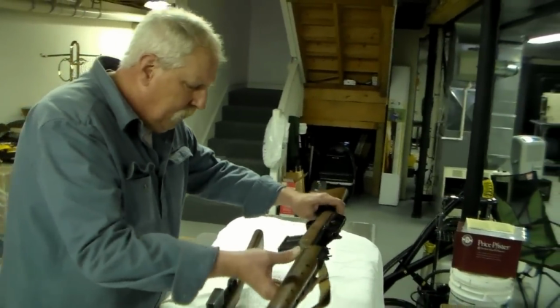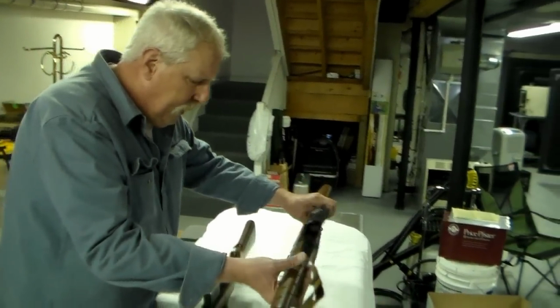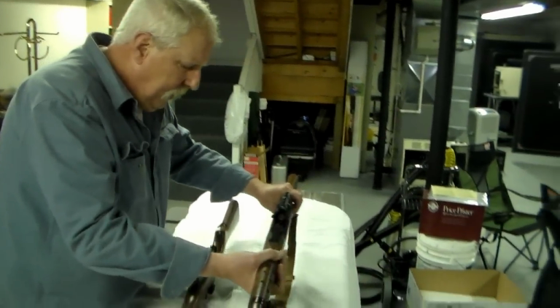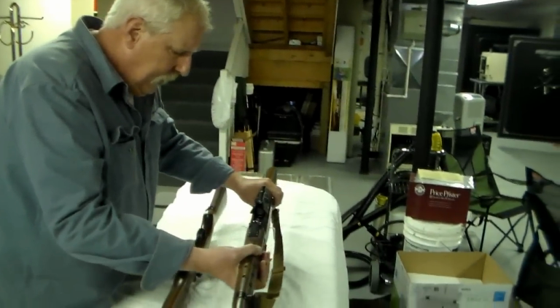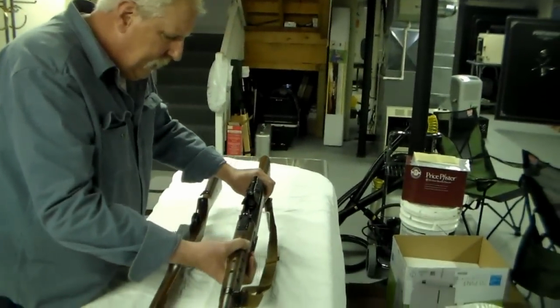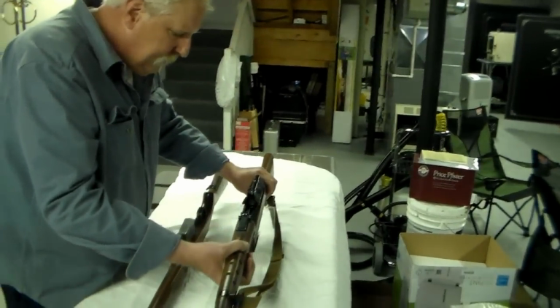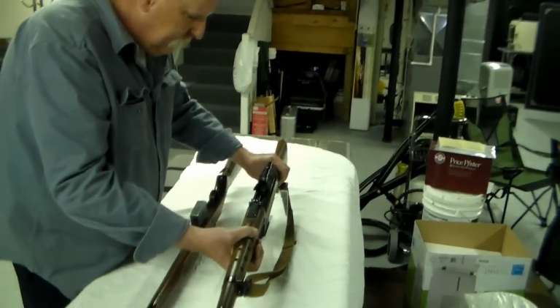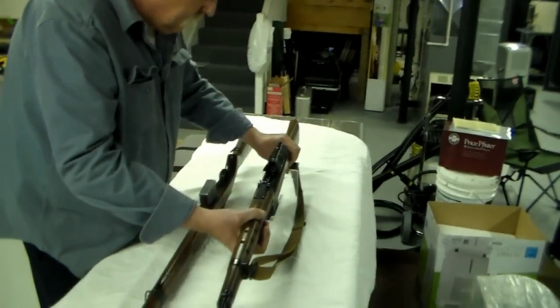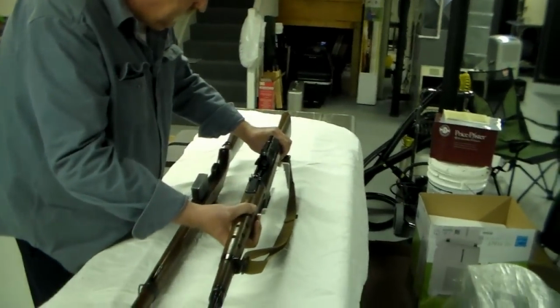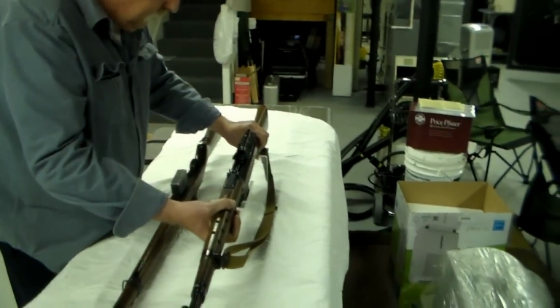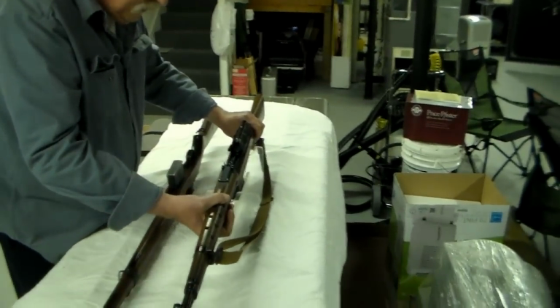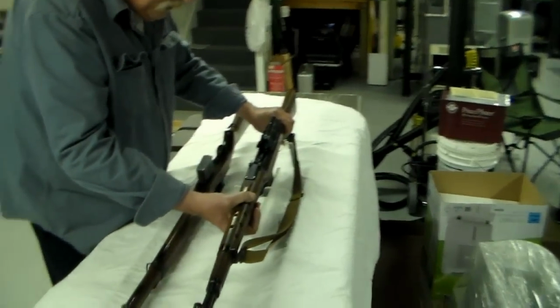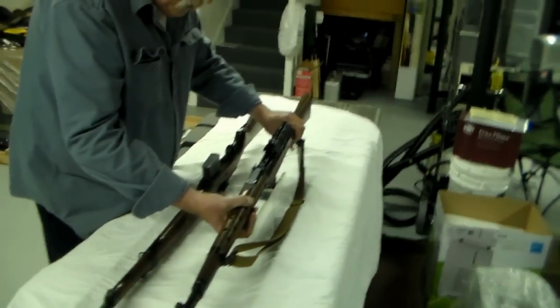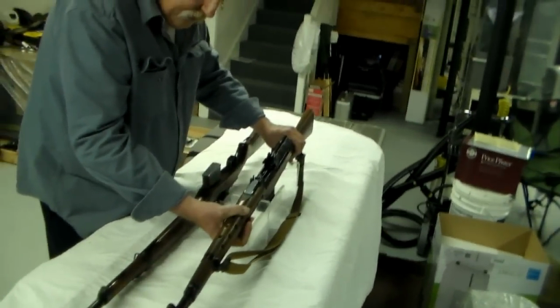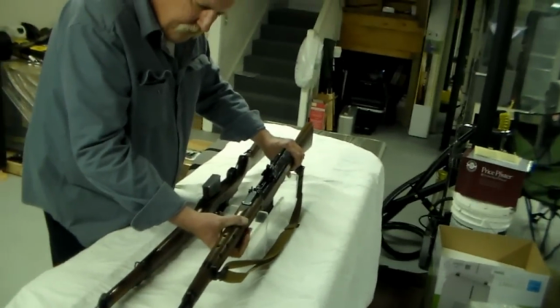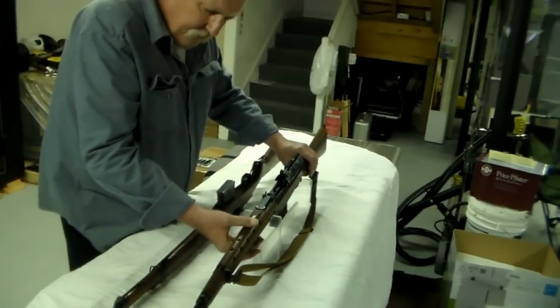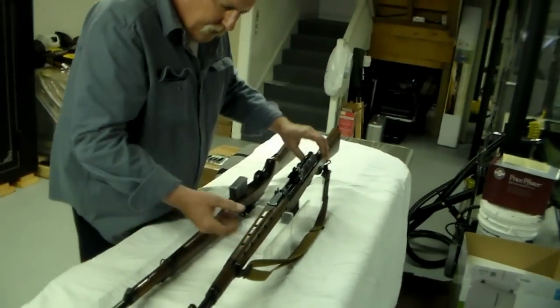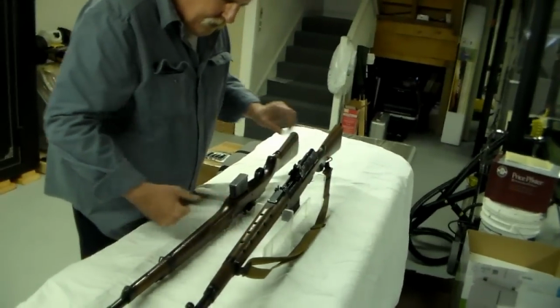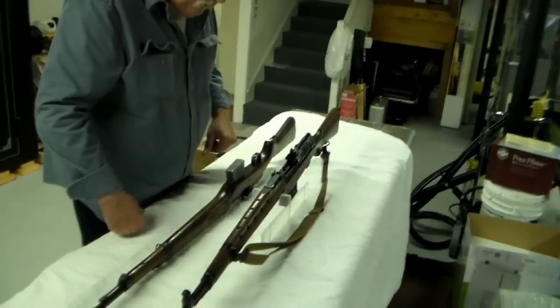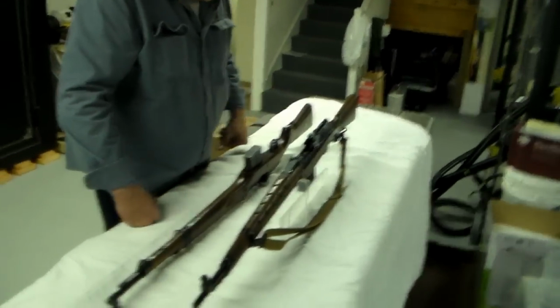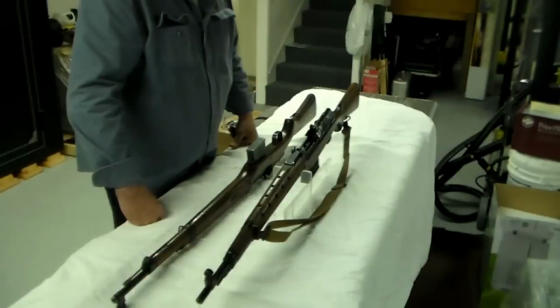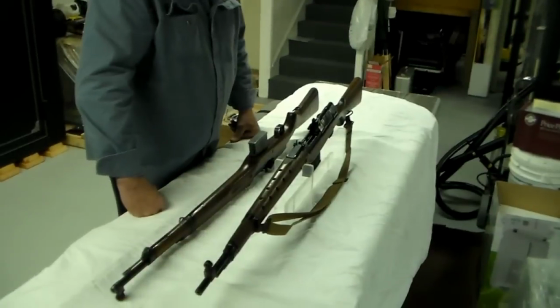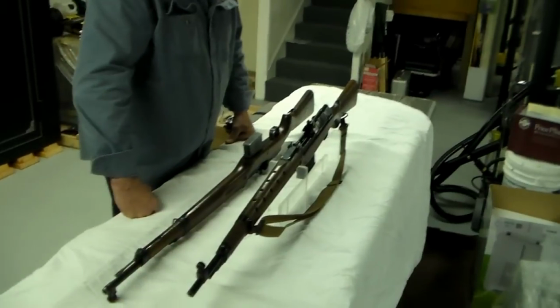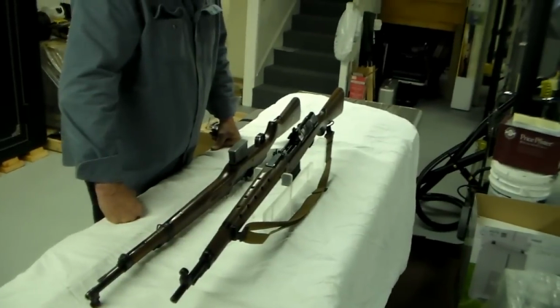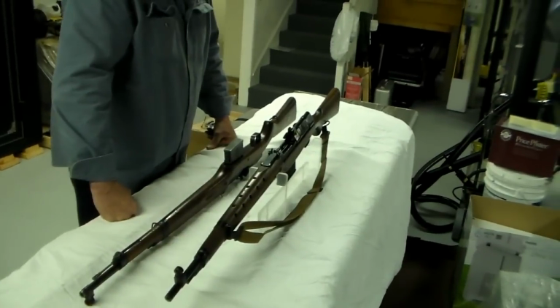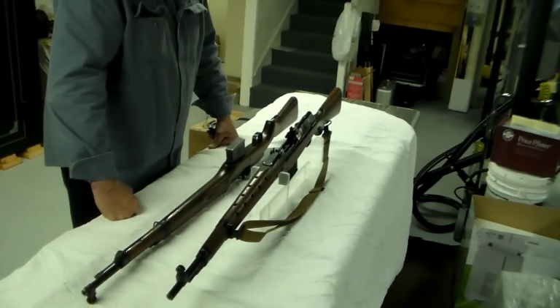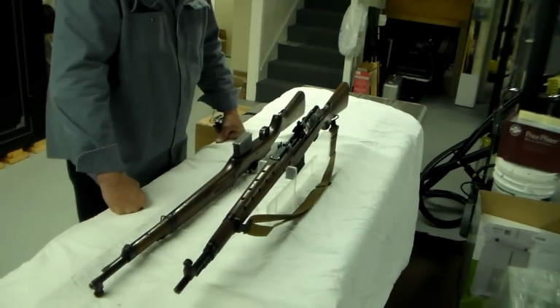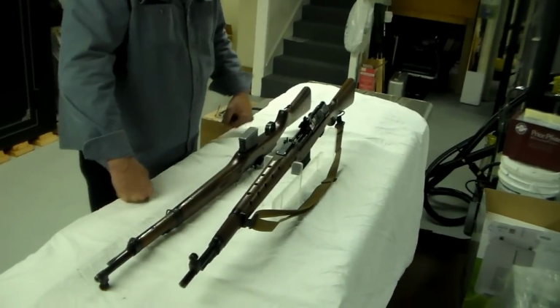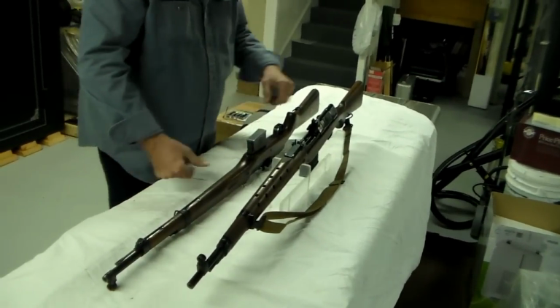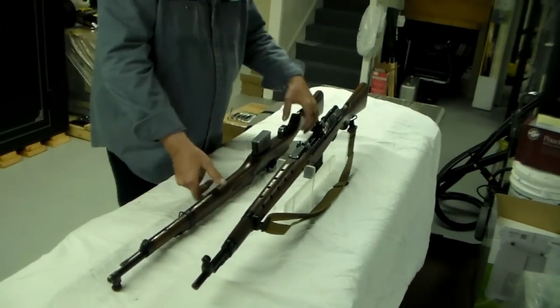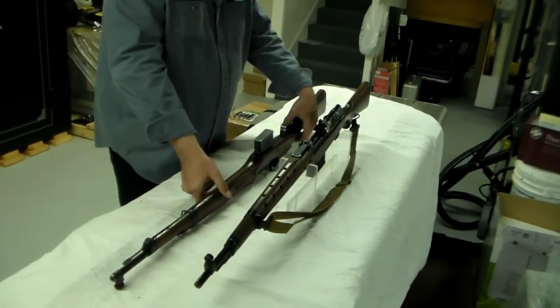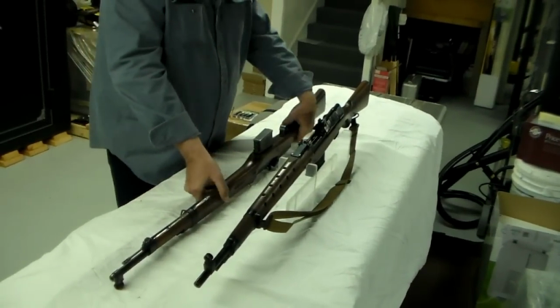It's an interesting rifle that you don't get to see very often, and its evil twin.